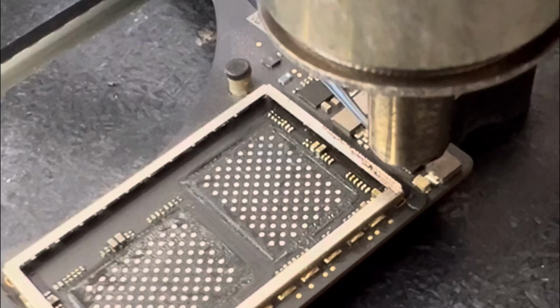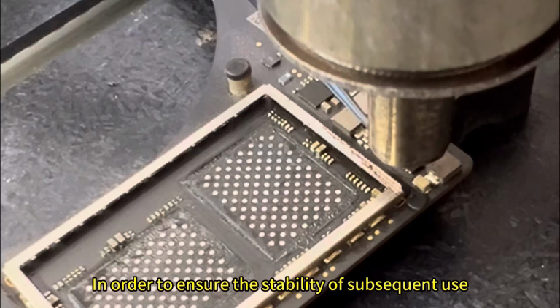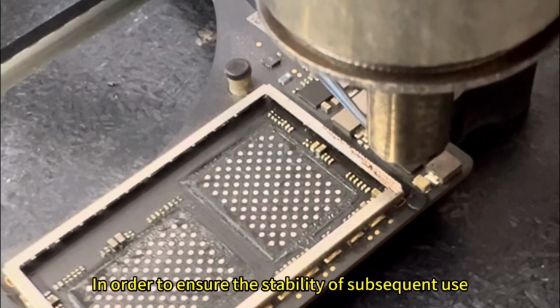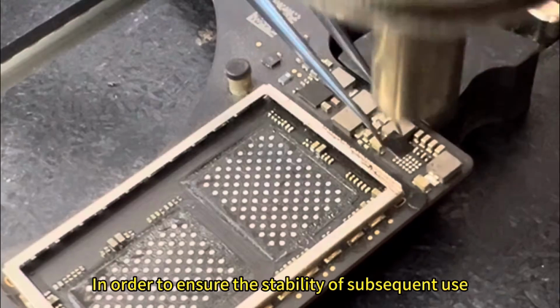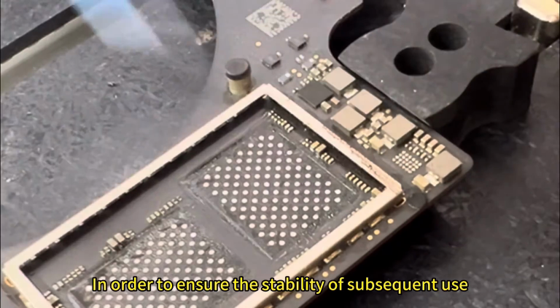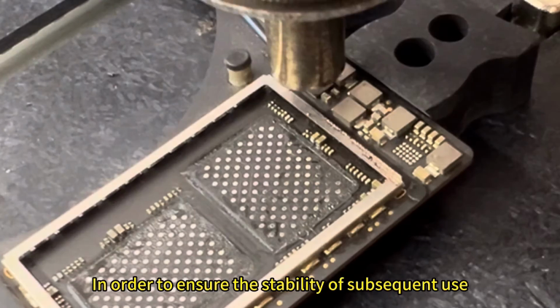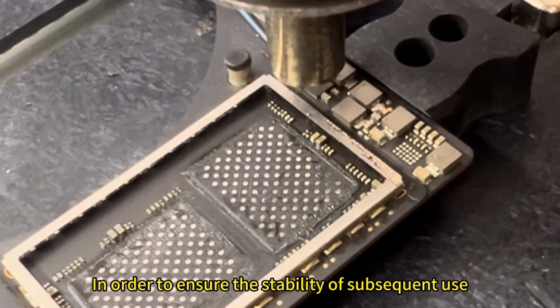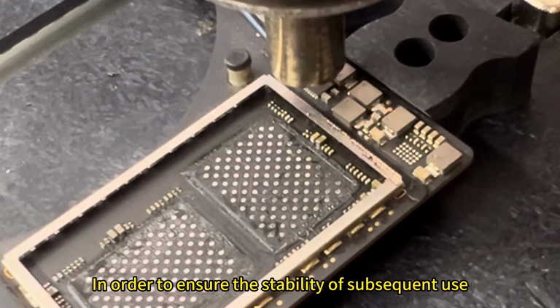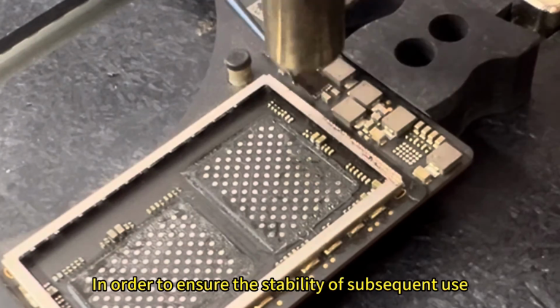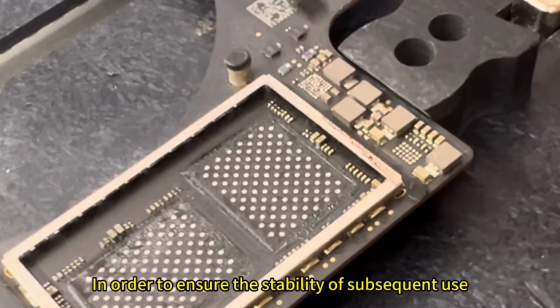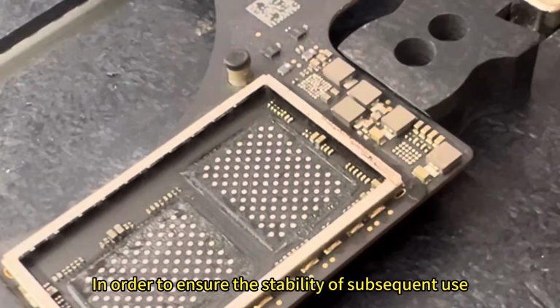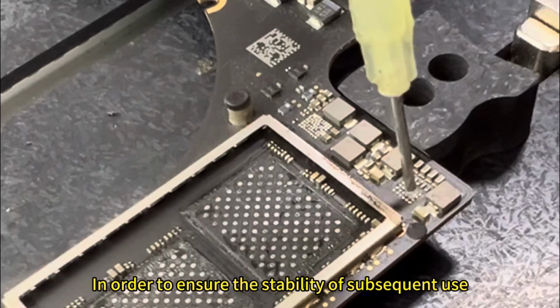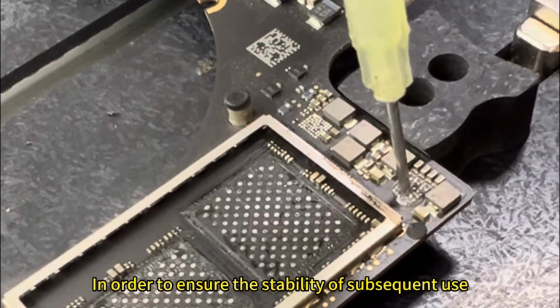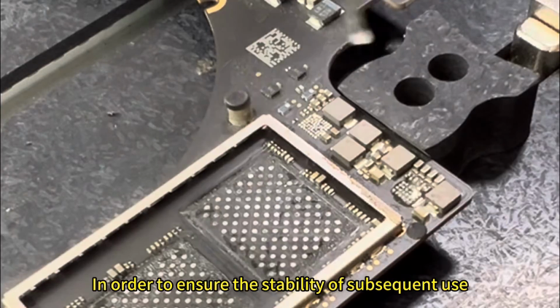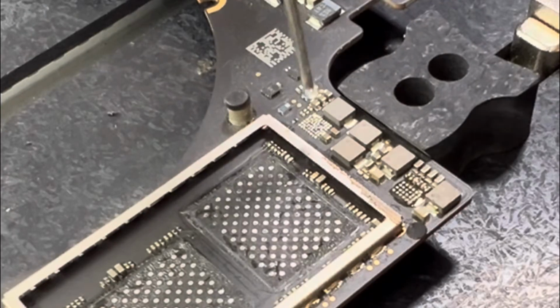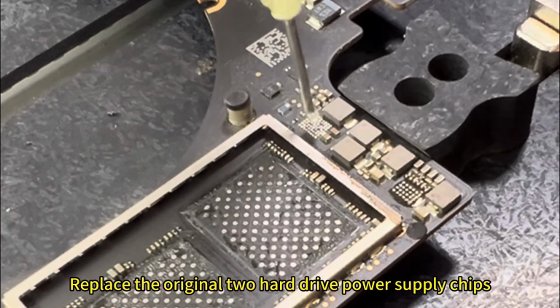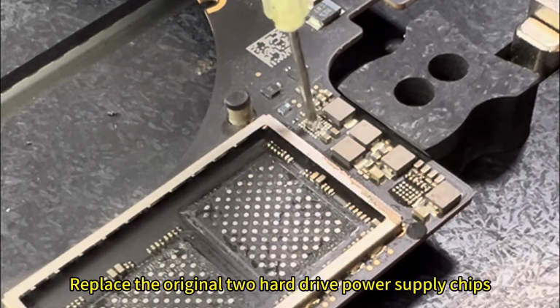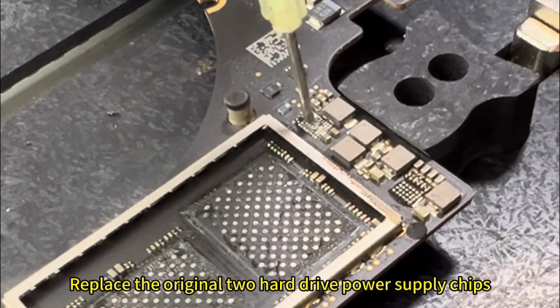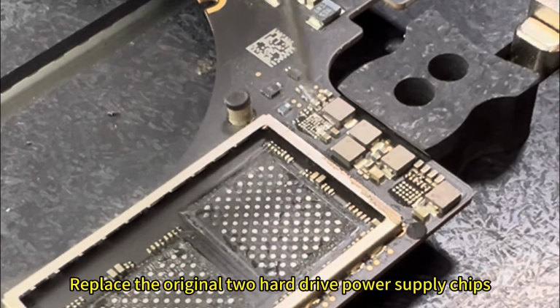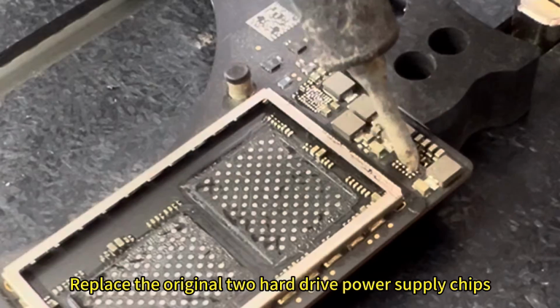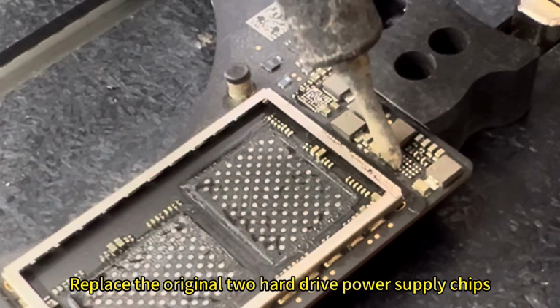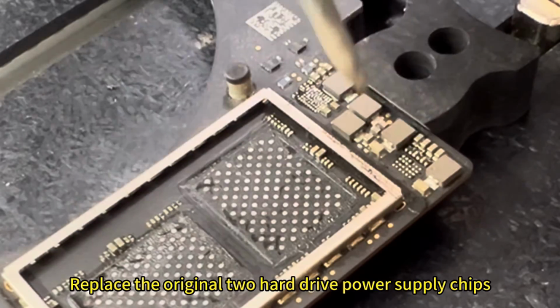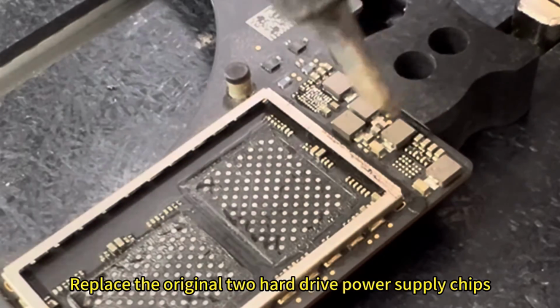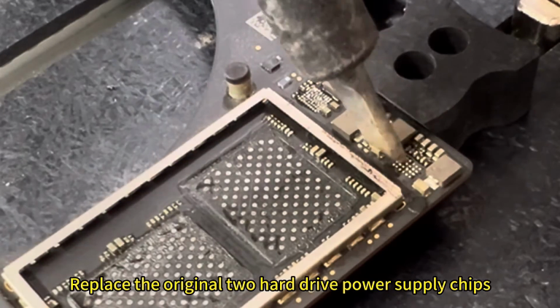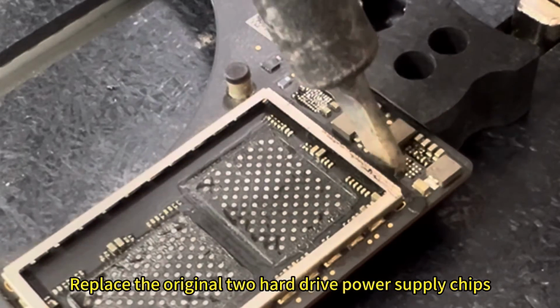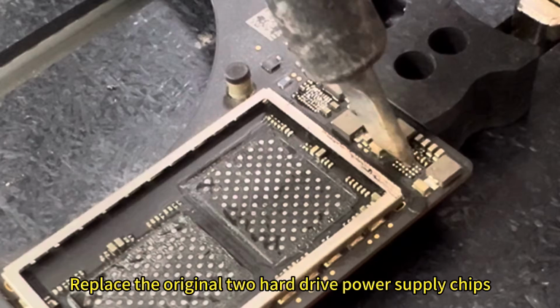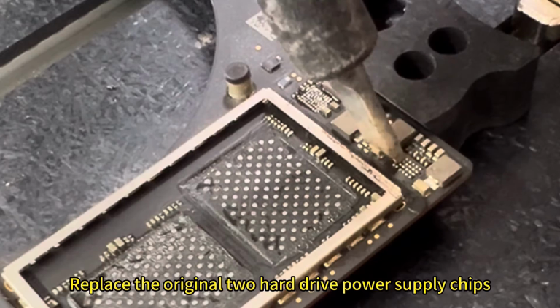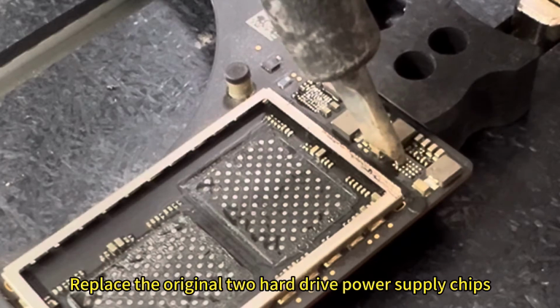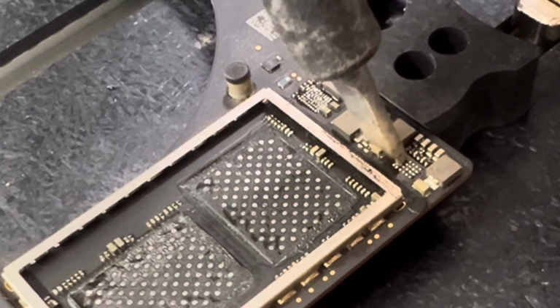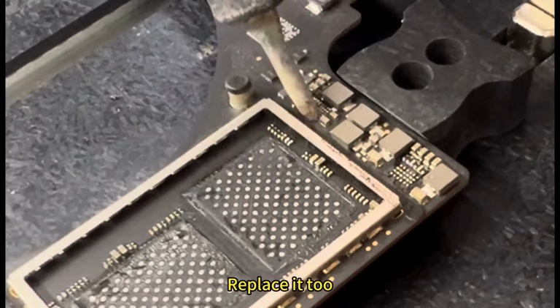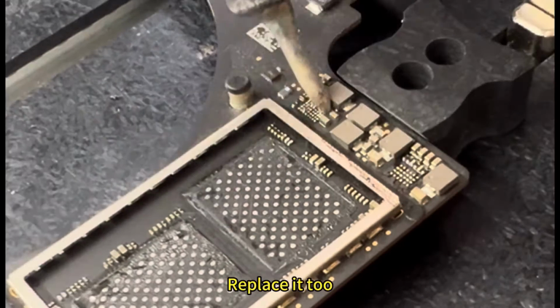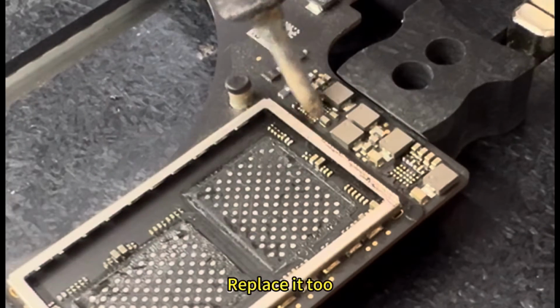In order to ensure the stability of subsequent use, we replace the original two hard drive power supply chips. Replace those as well.